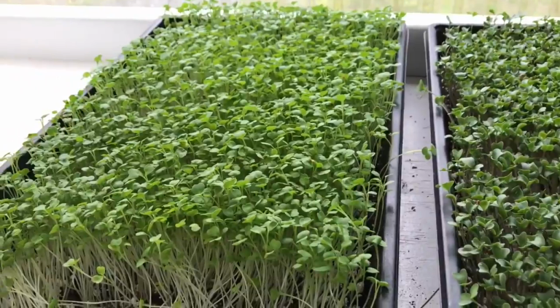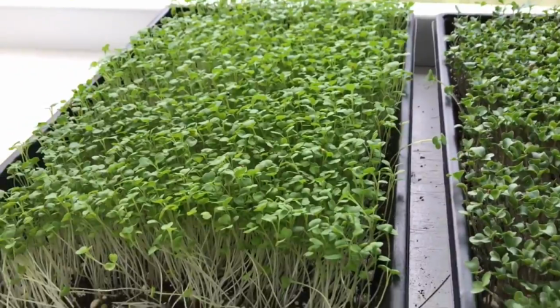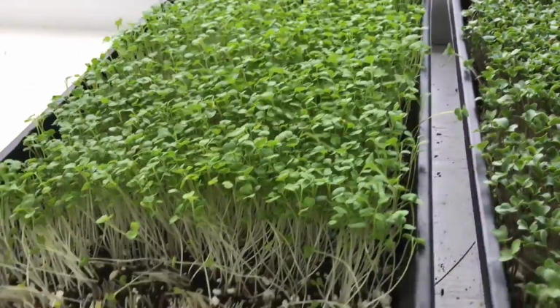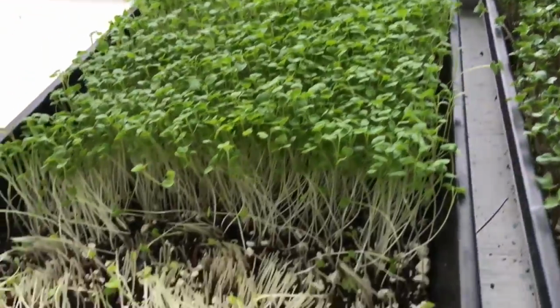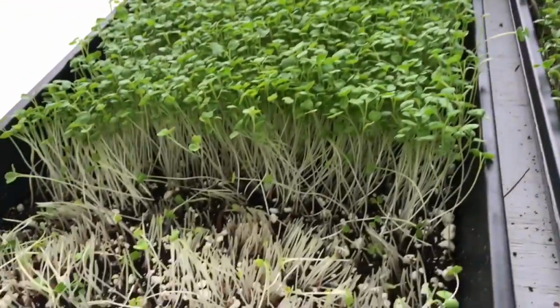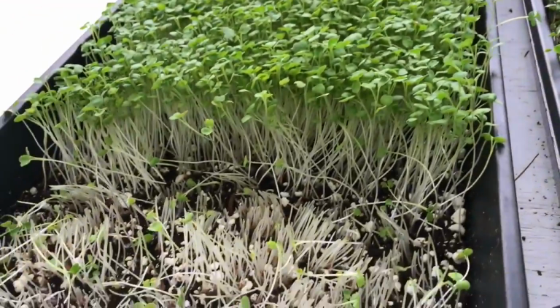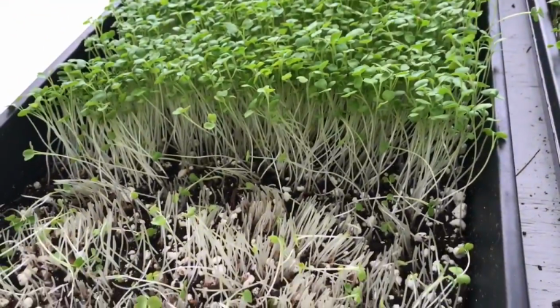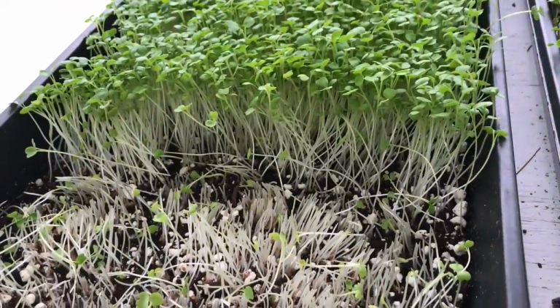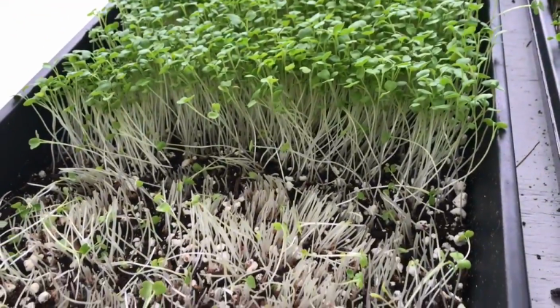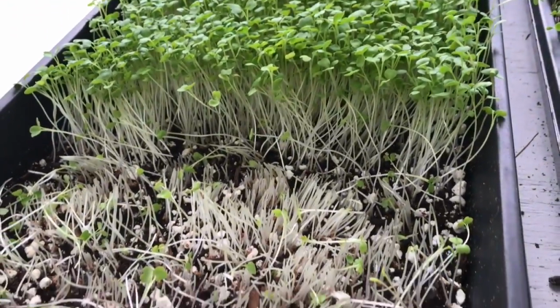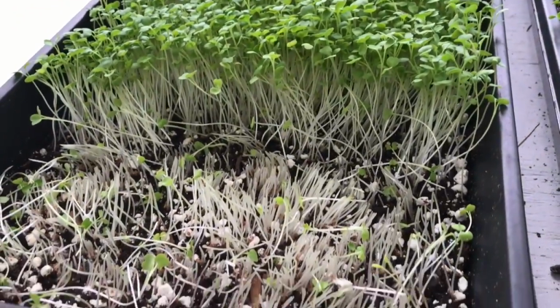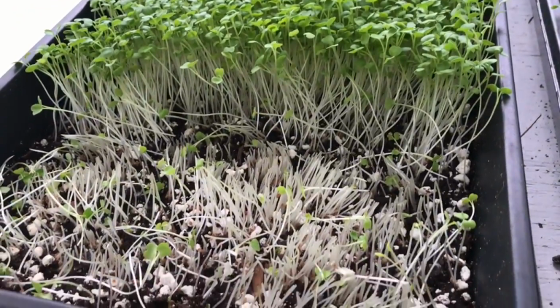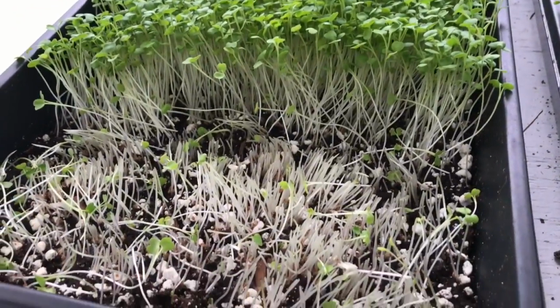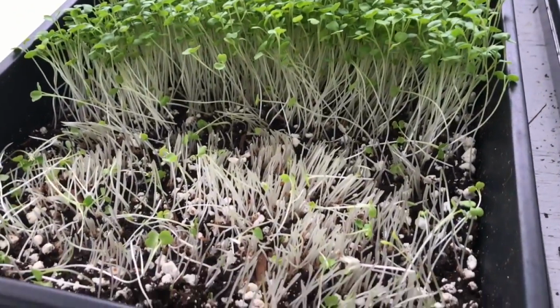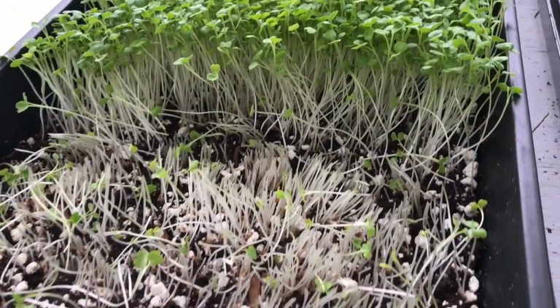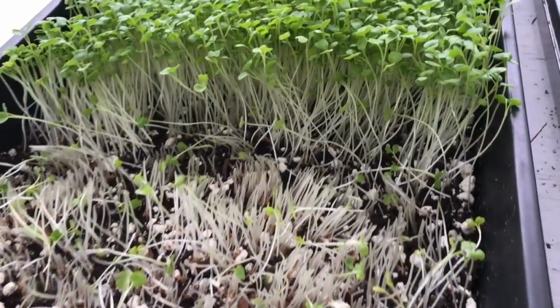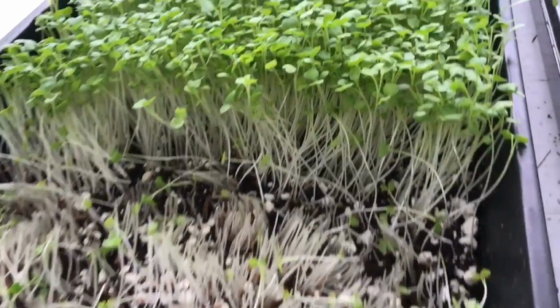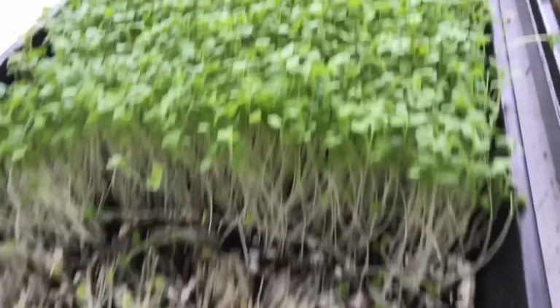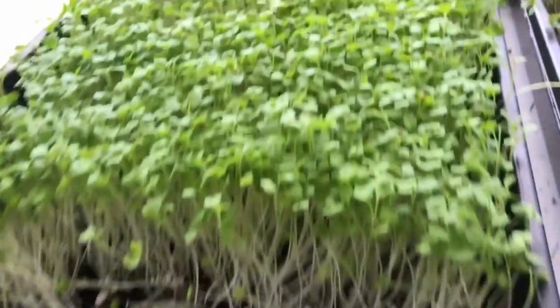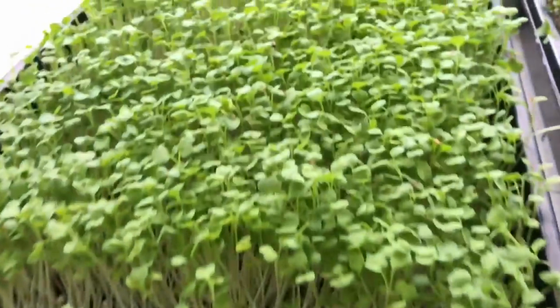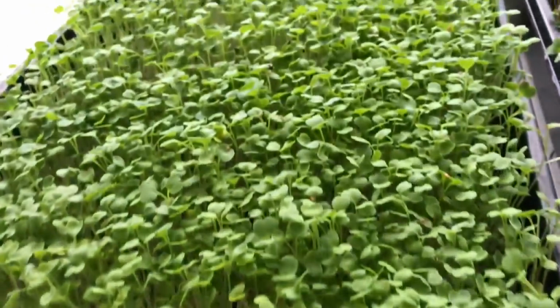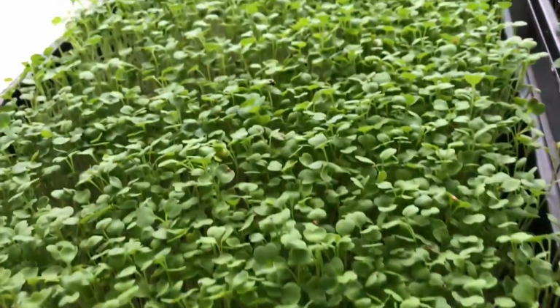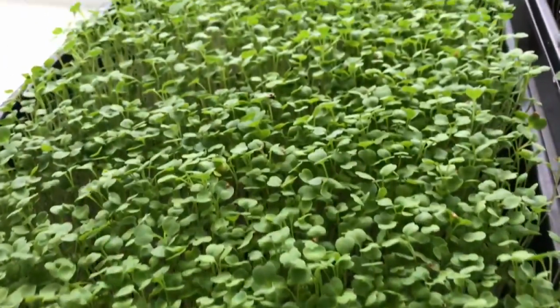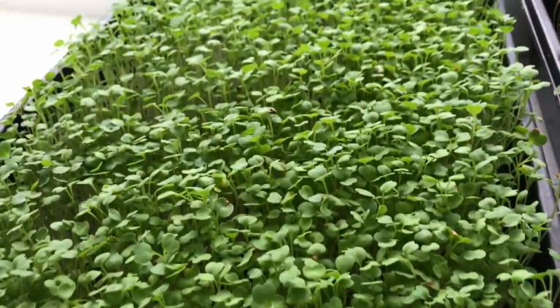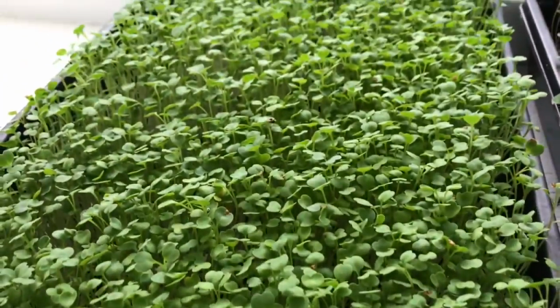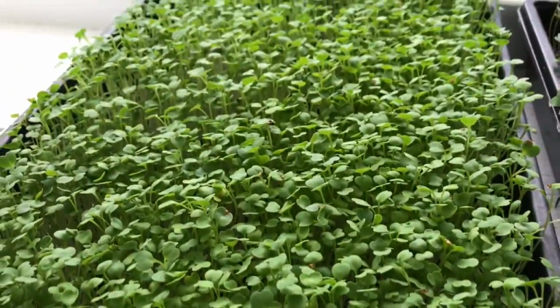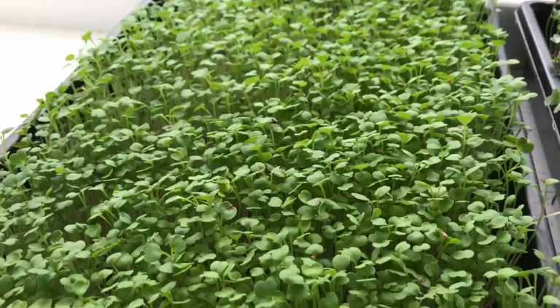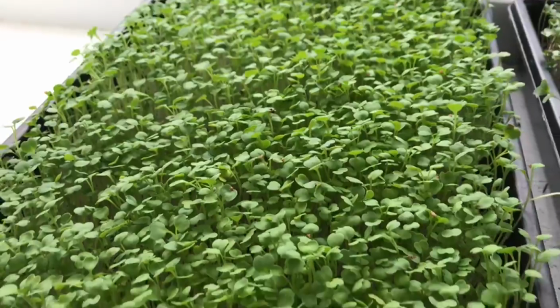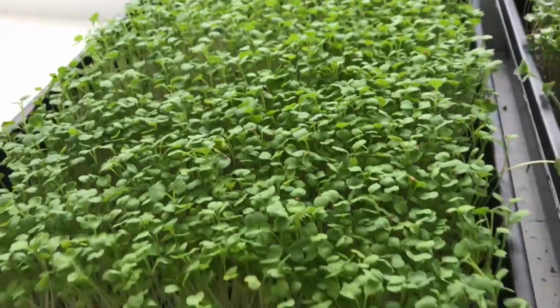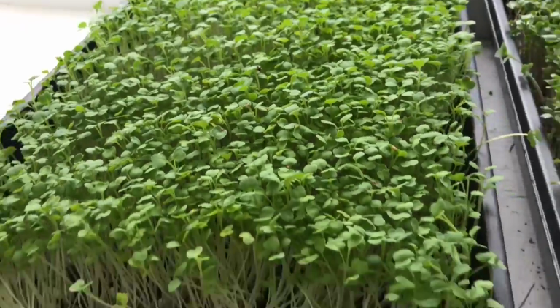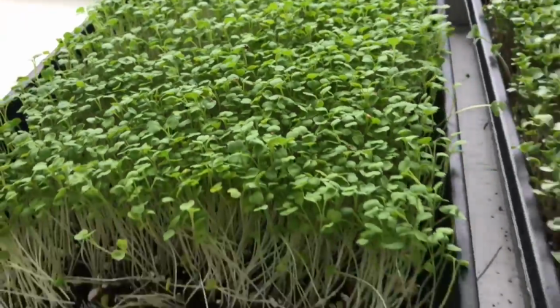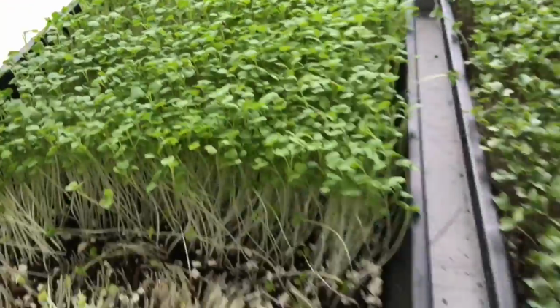Here's some arugula. I just harvested a little bit of that, which I threw into a mix. The arugula is looking great.